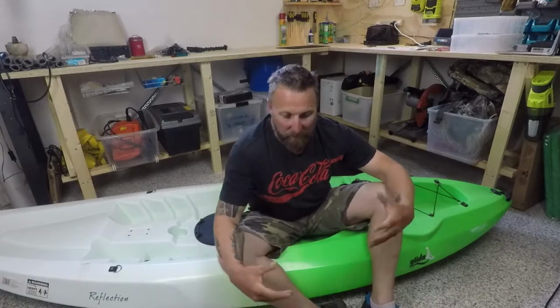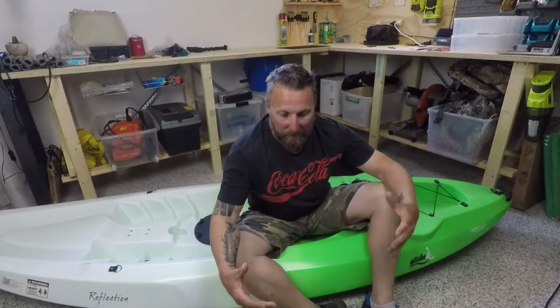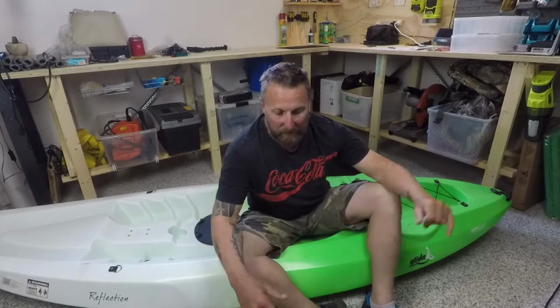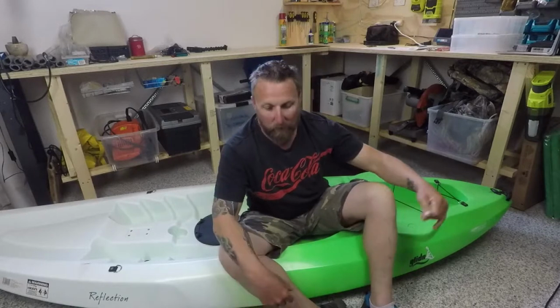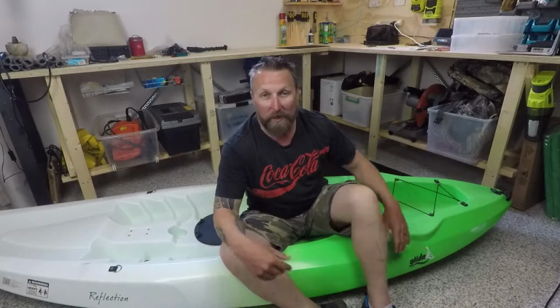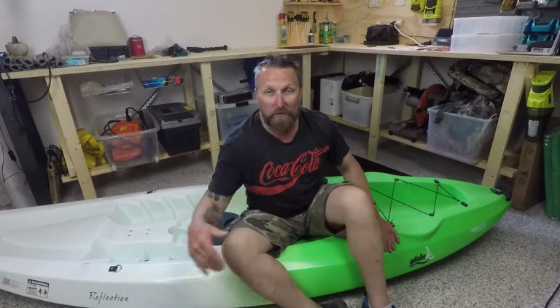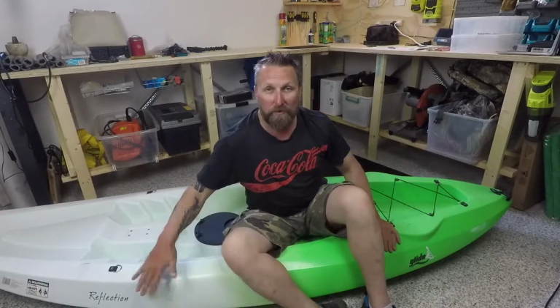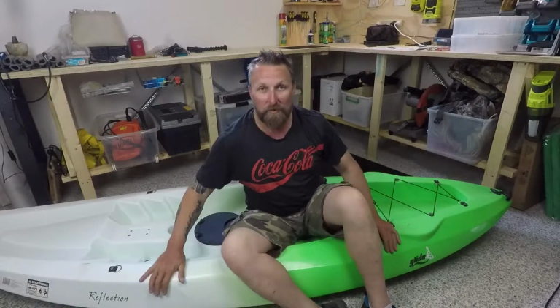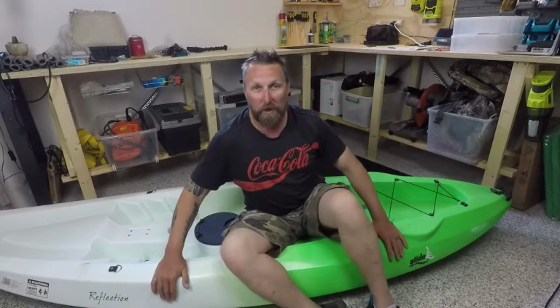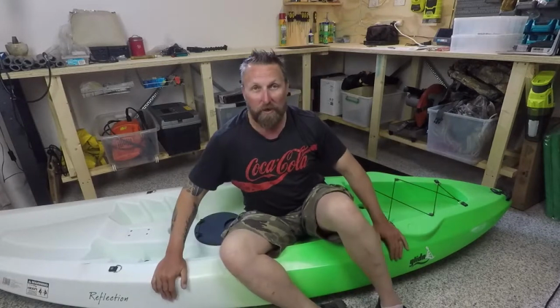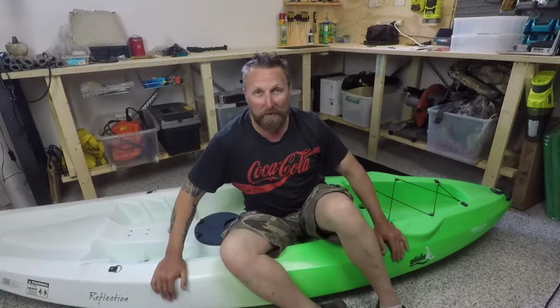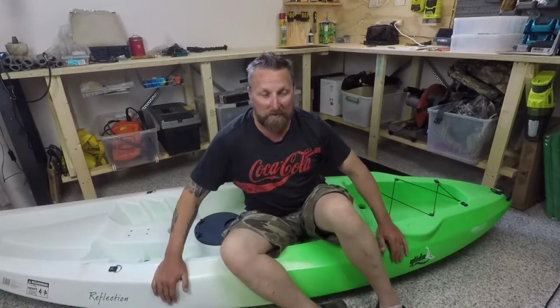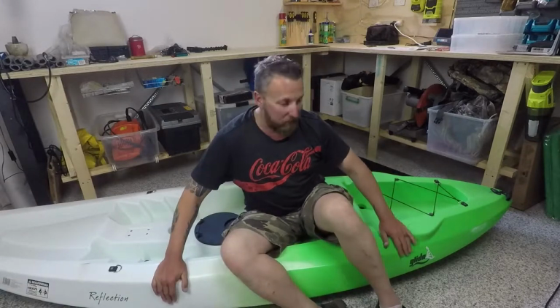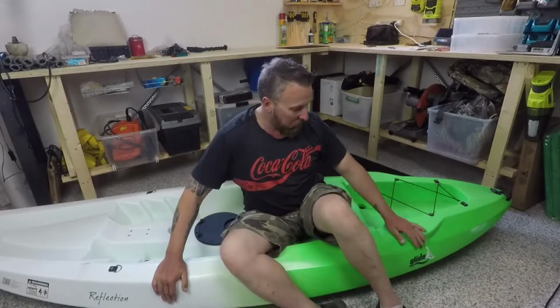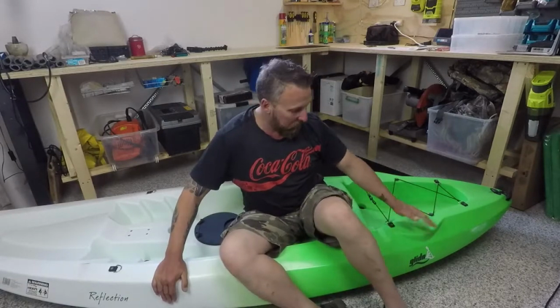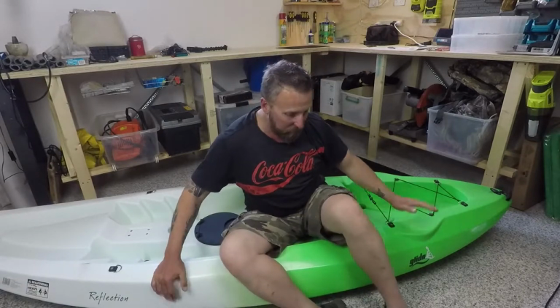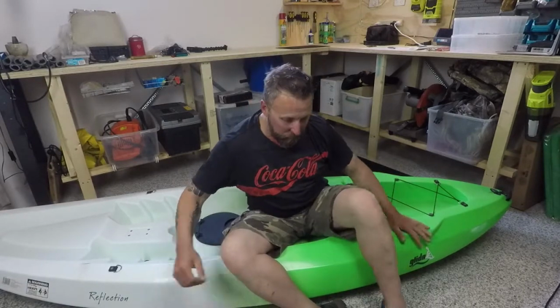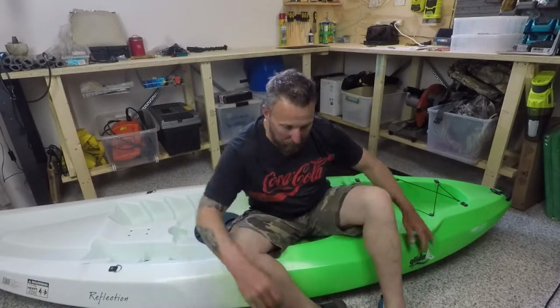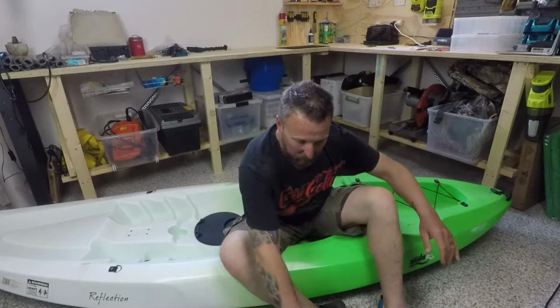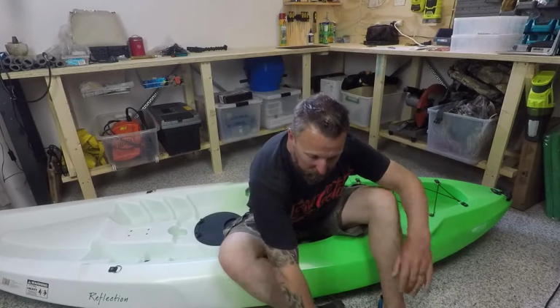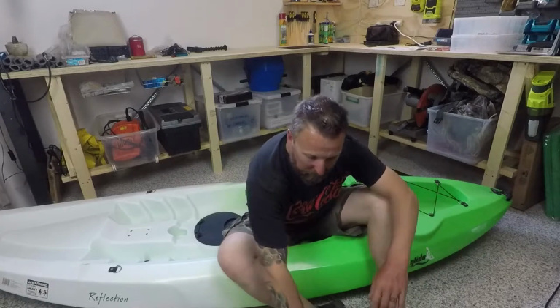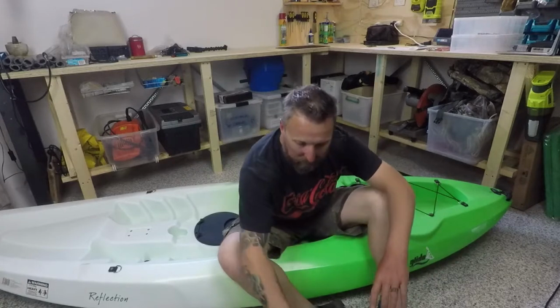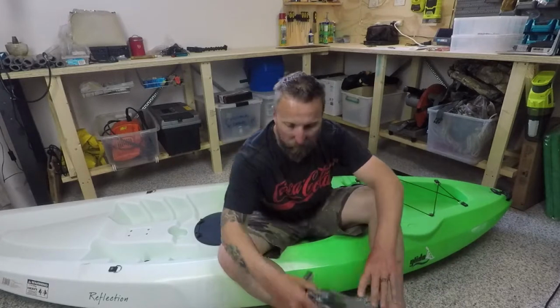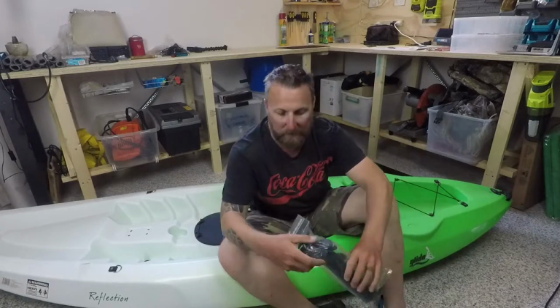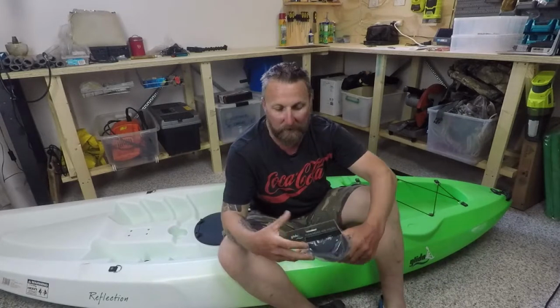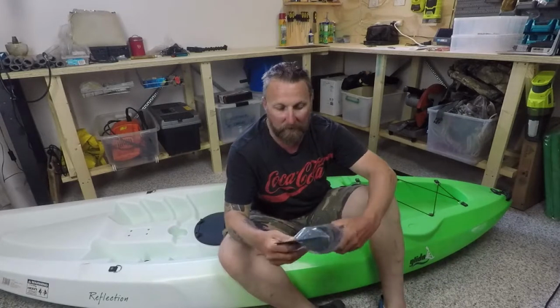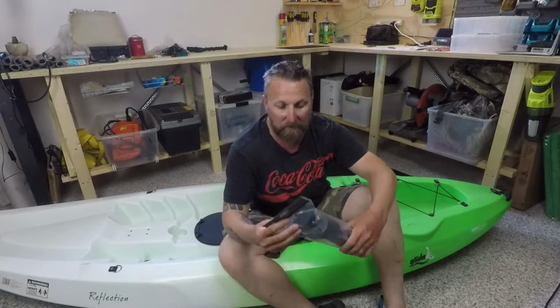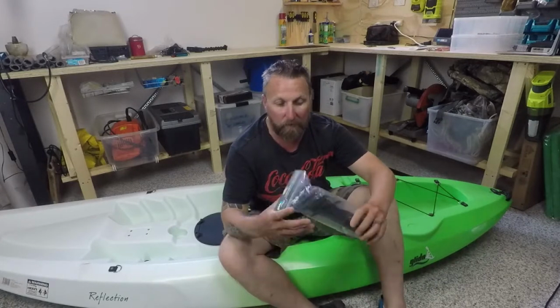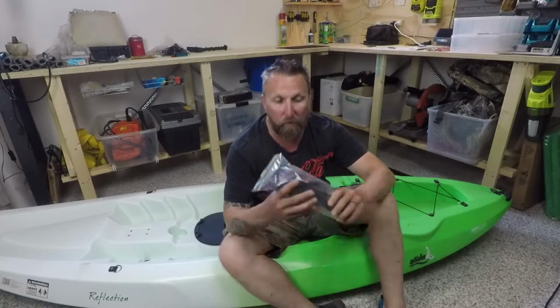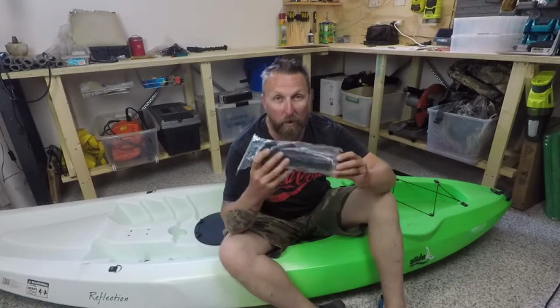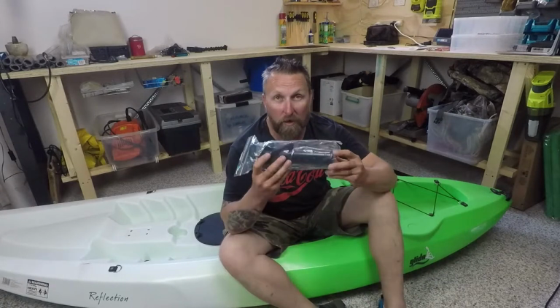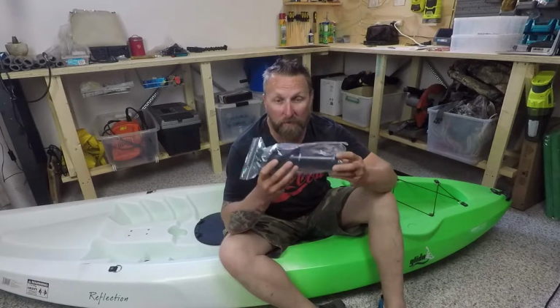So today what we're going to do to my kayak to start it off is we're going to be installing some rod holders.